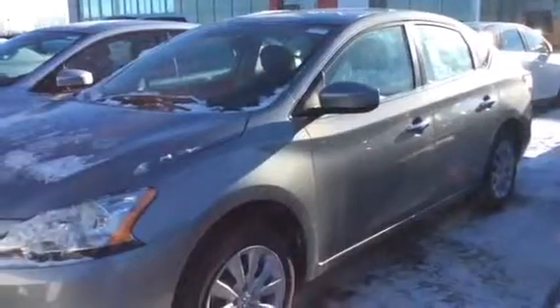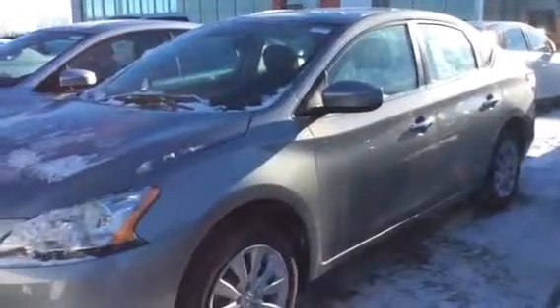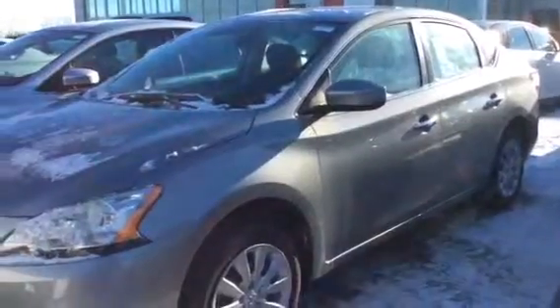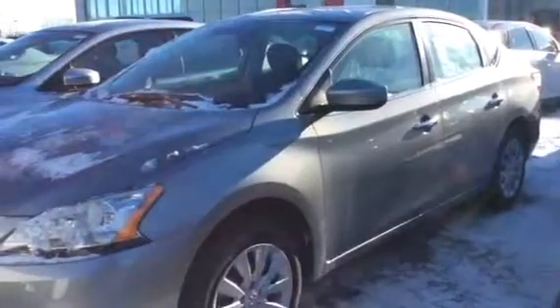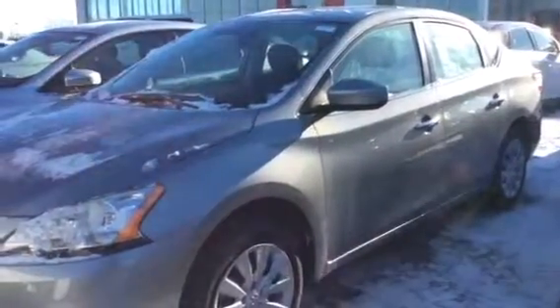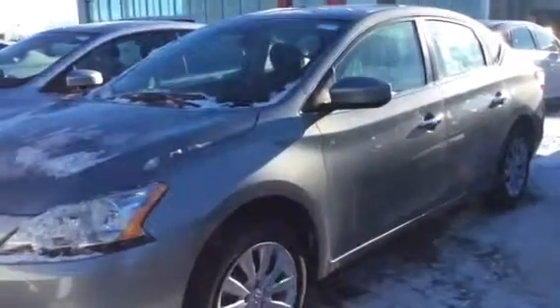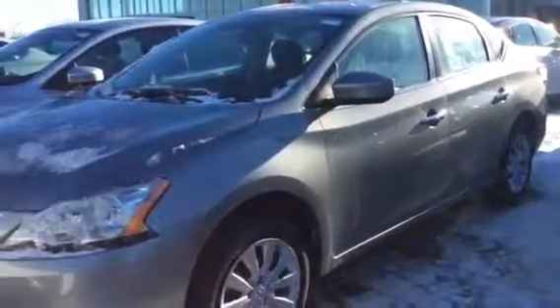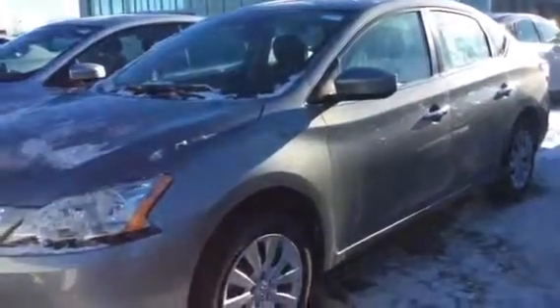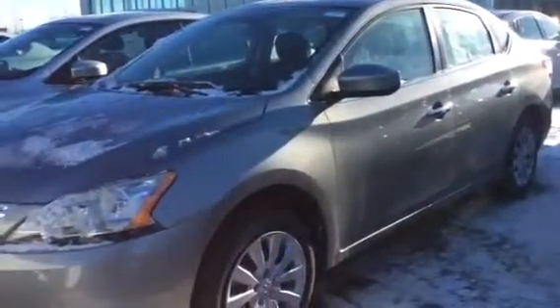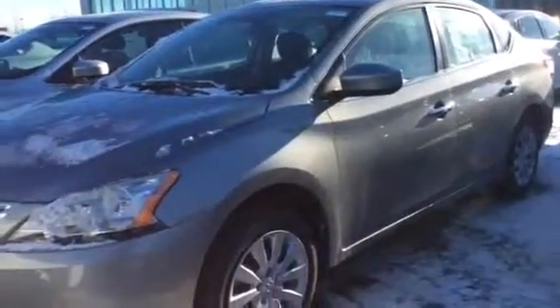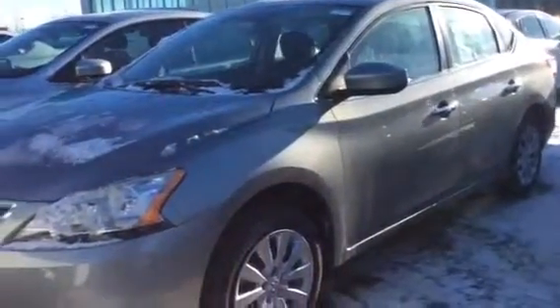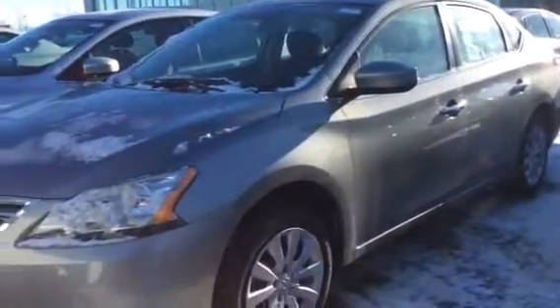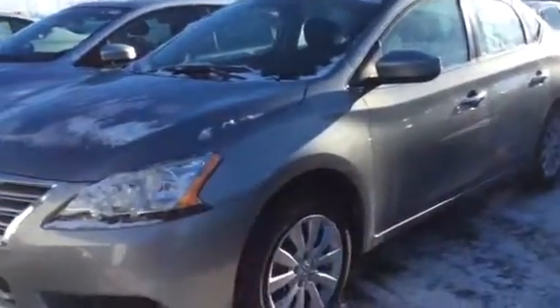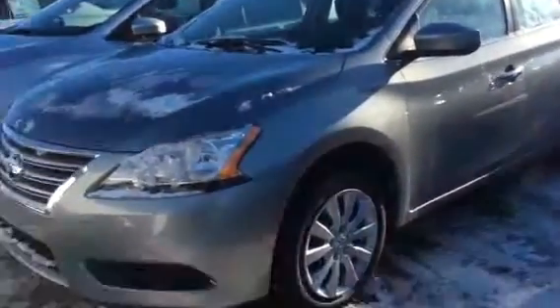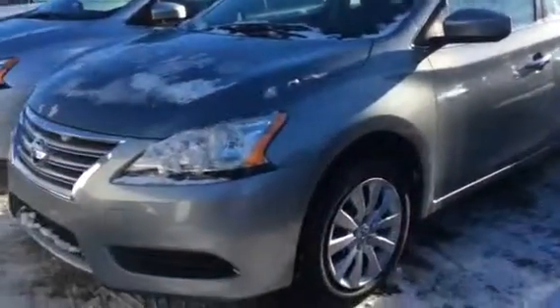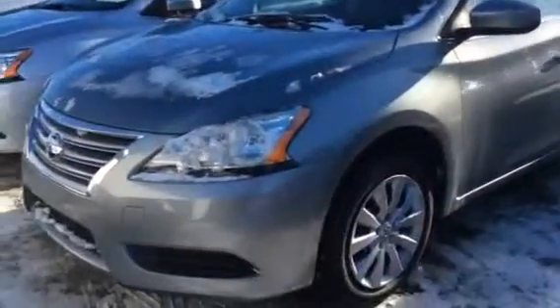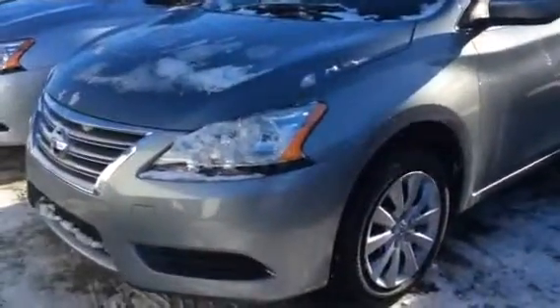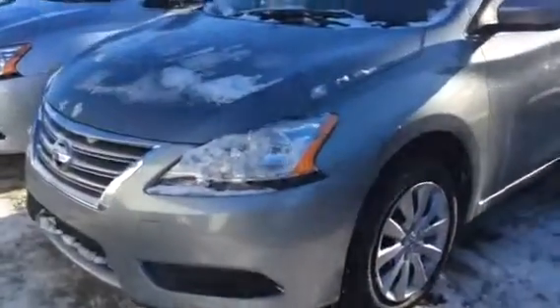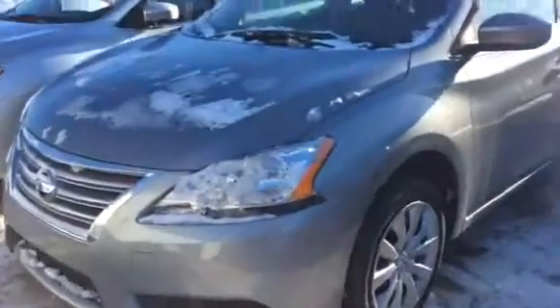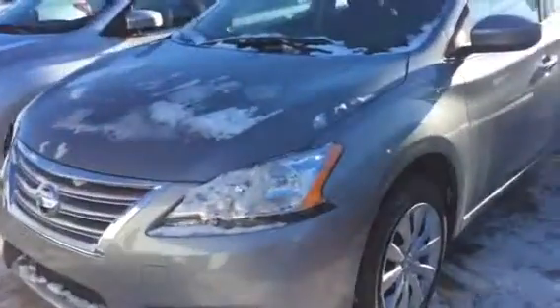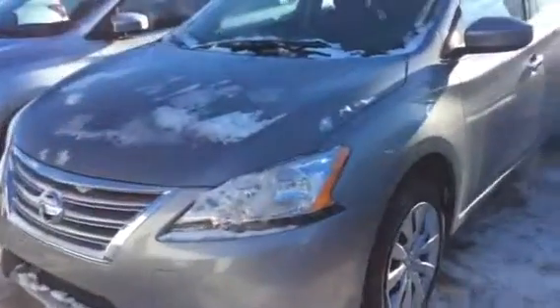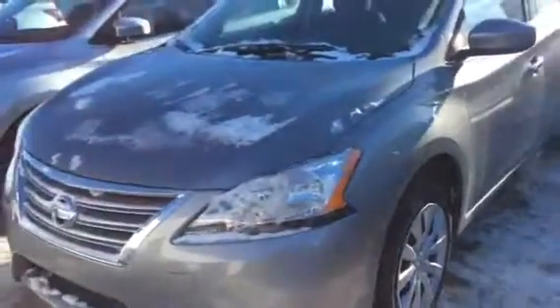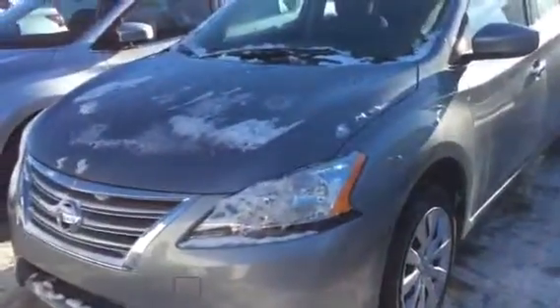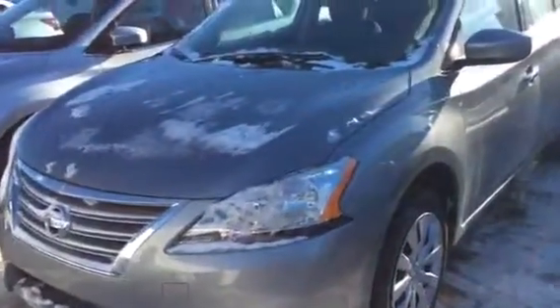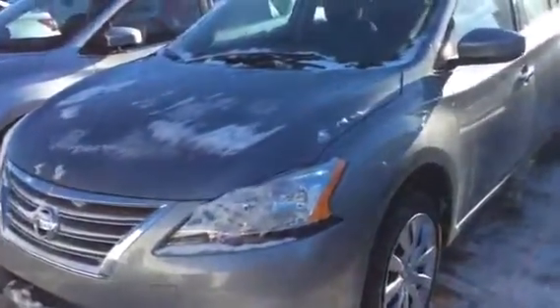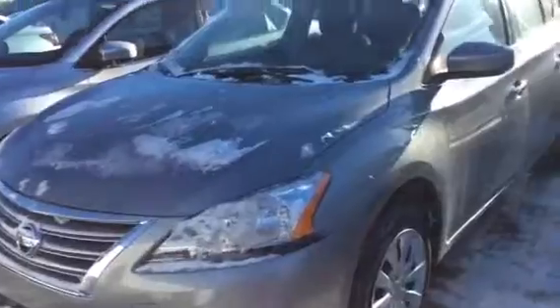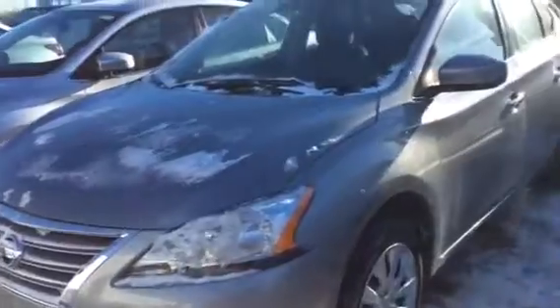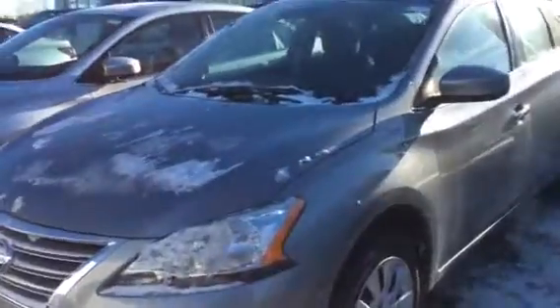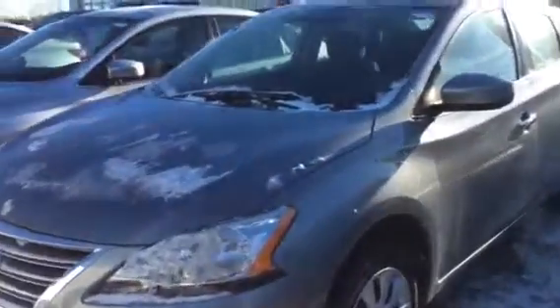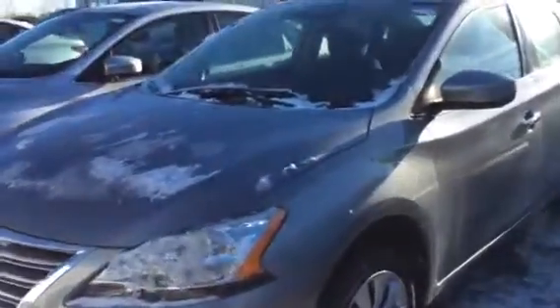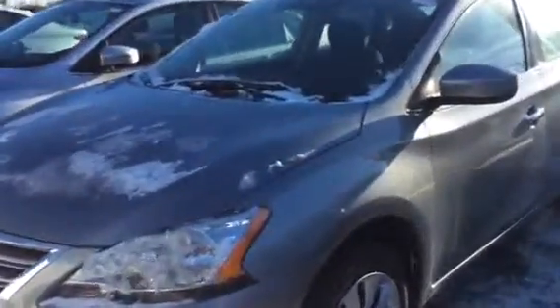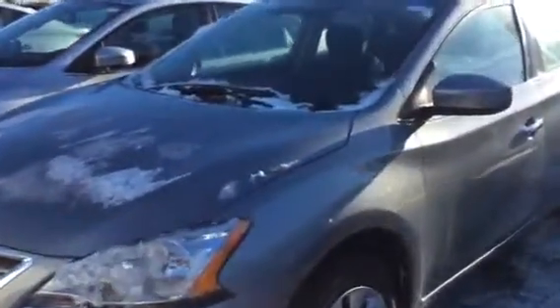Hello Nicholas, John here at LE Nissan in LaDuke, Alberta. Here's the Sentra you're inquiring about.